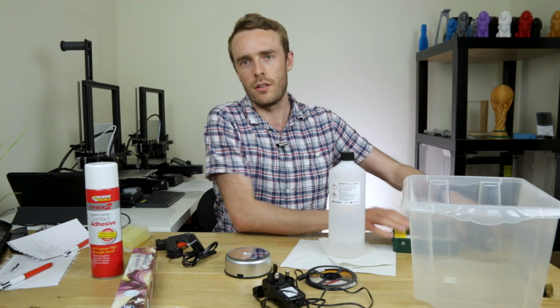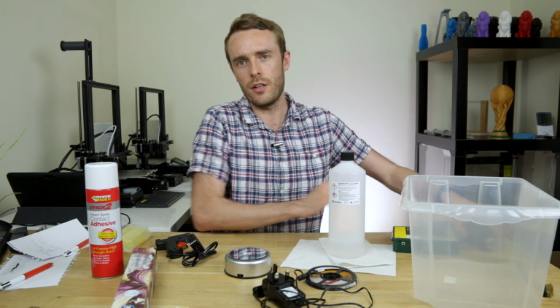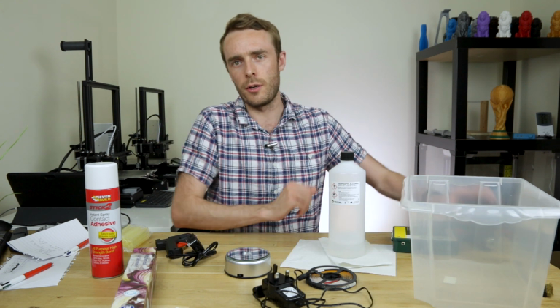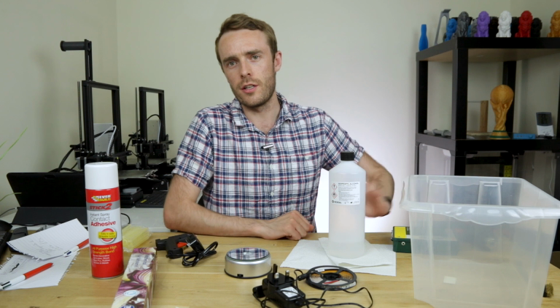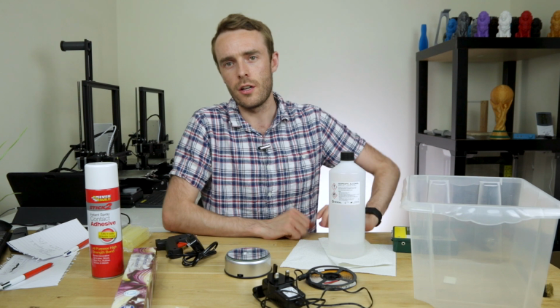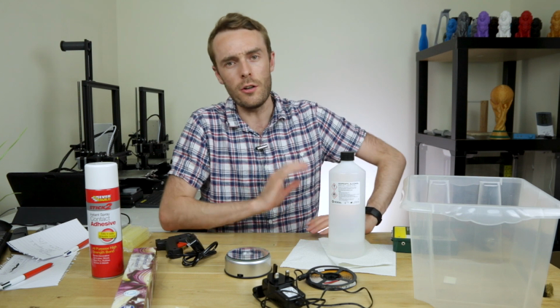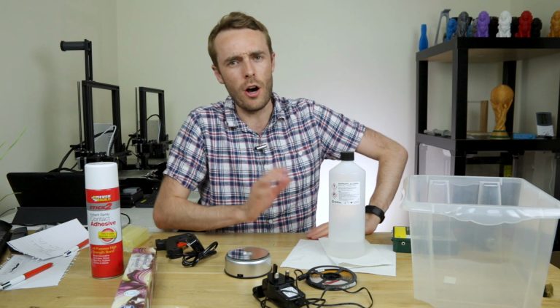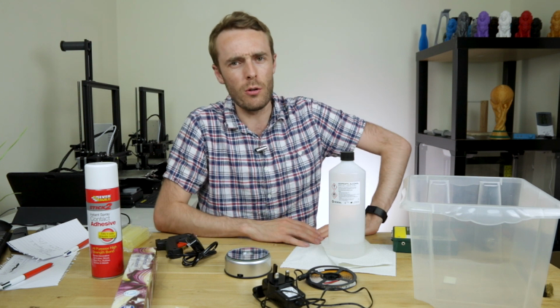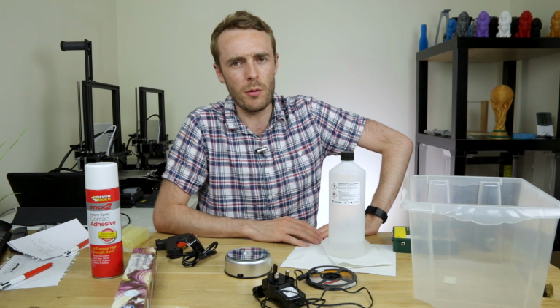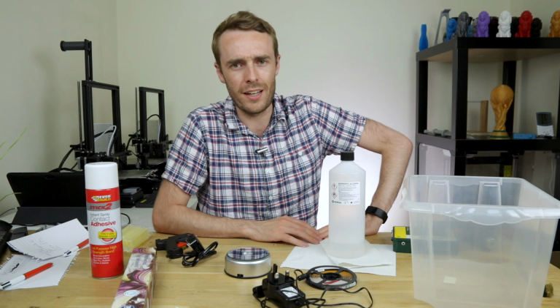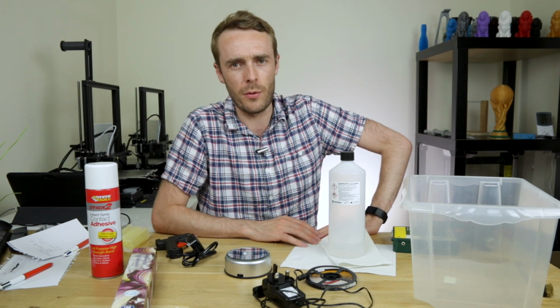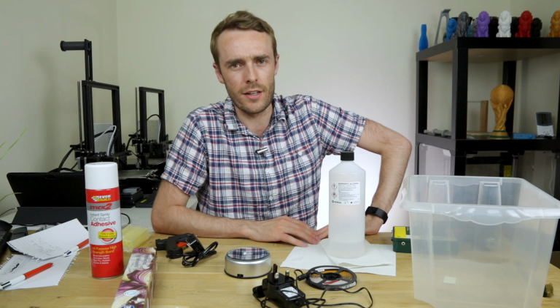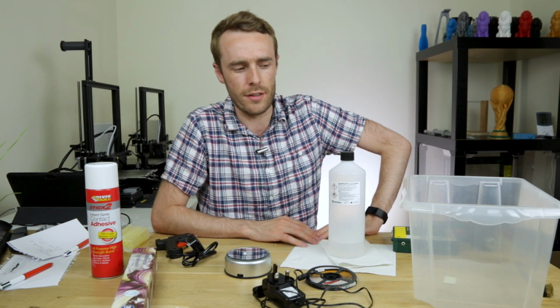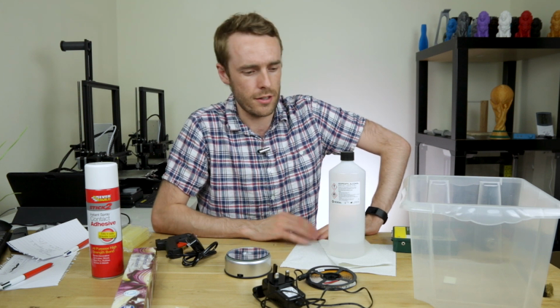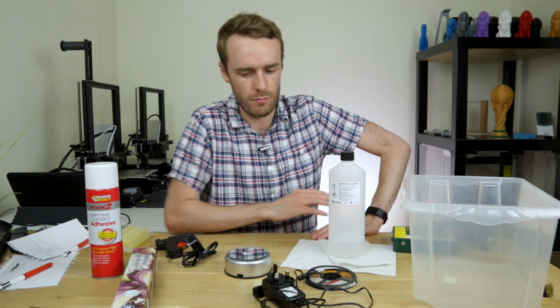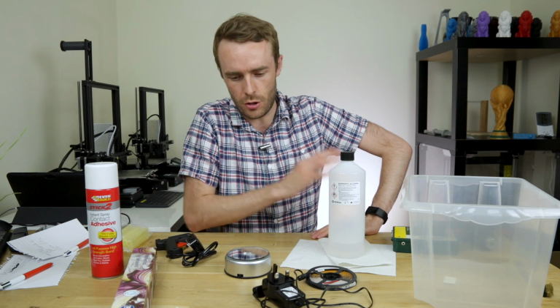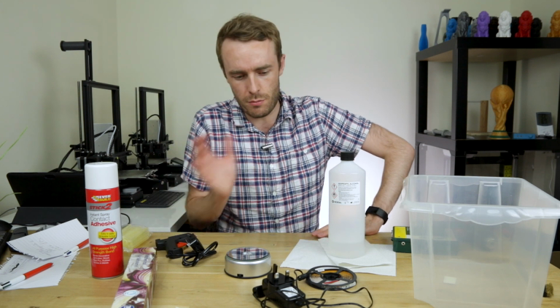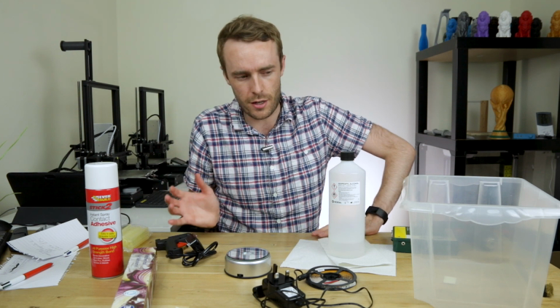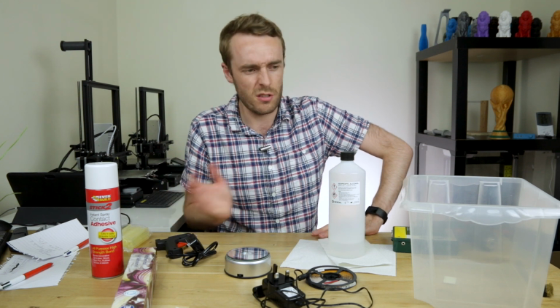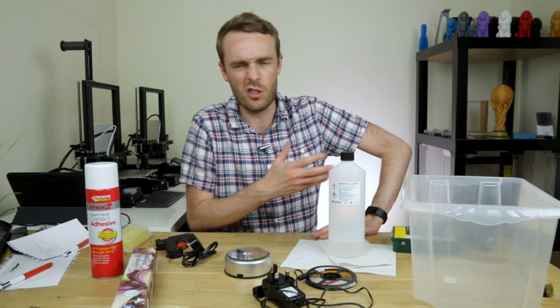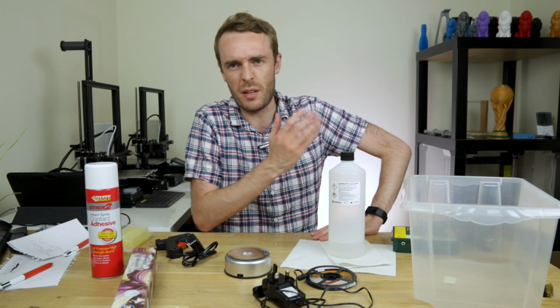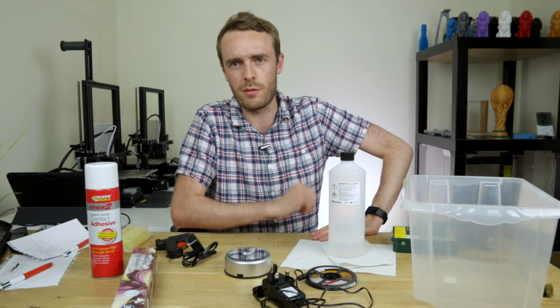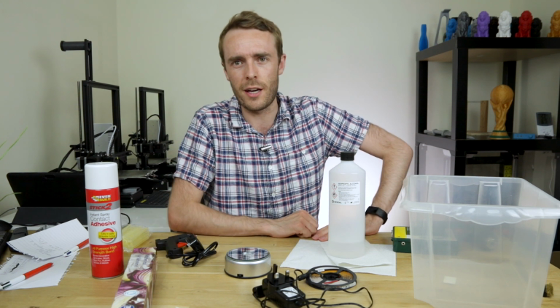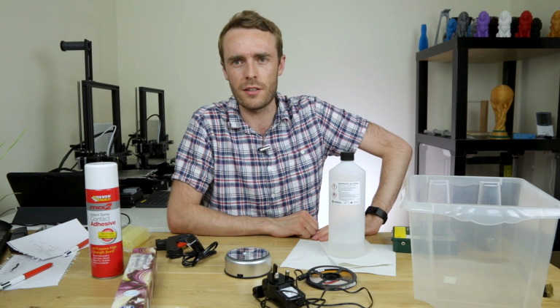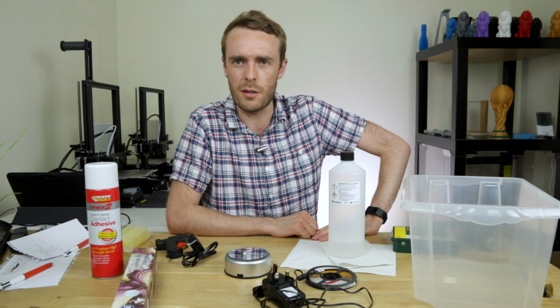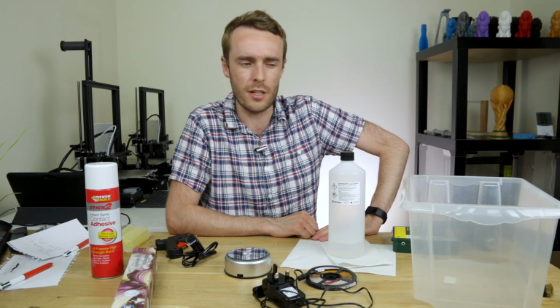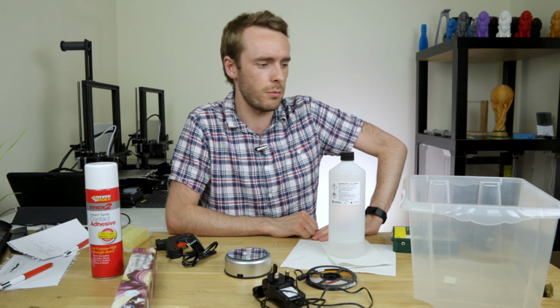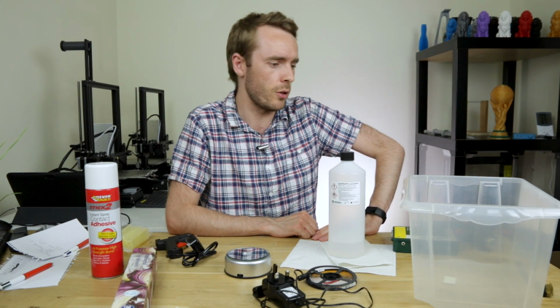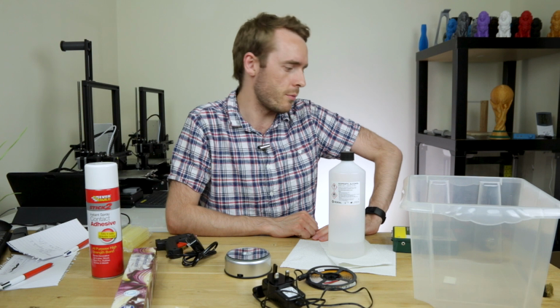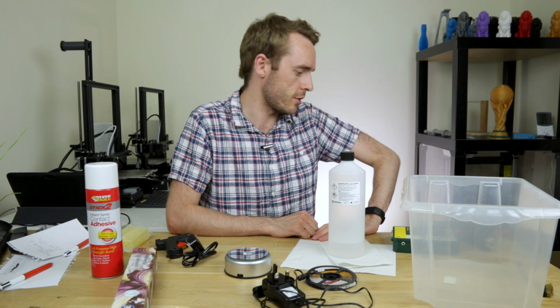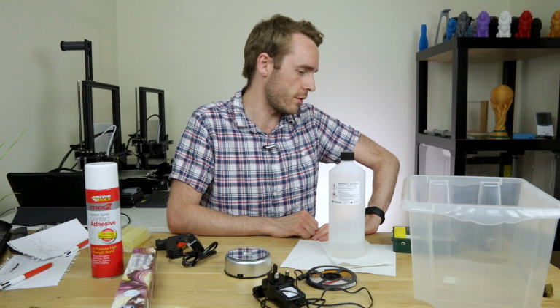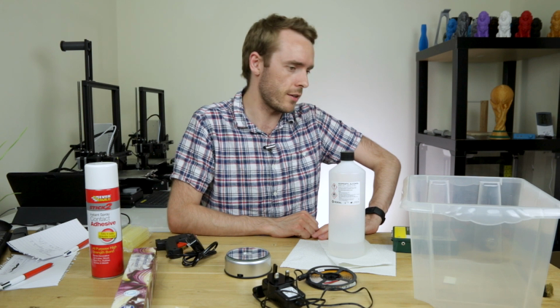Gonna be honest, not a whole load of planning went into this. Got some bits, should be able to make some sensible looking box out of it.